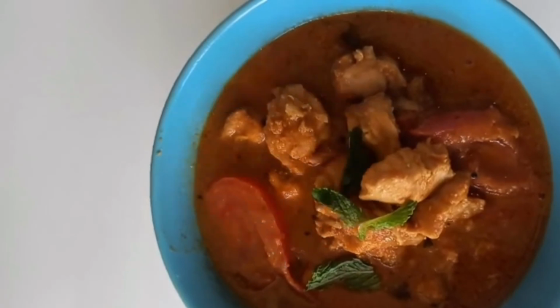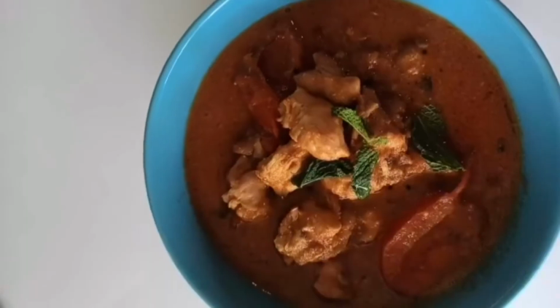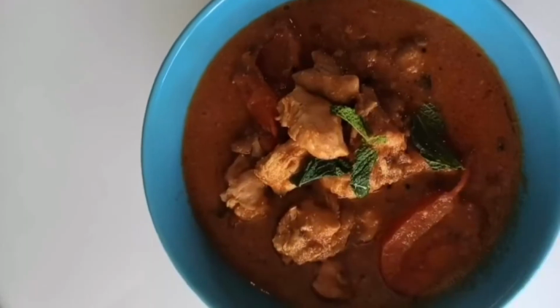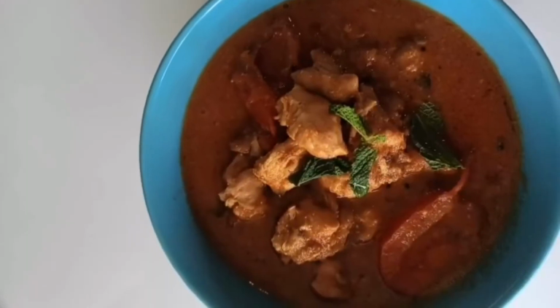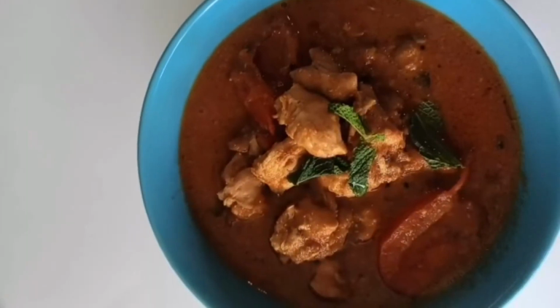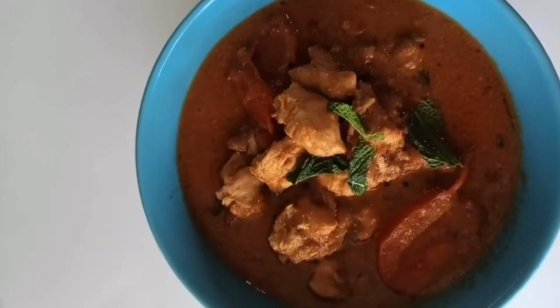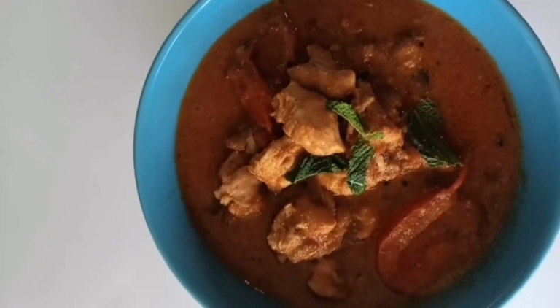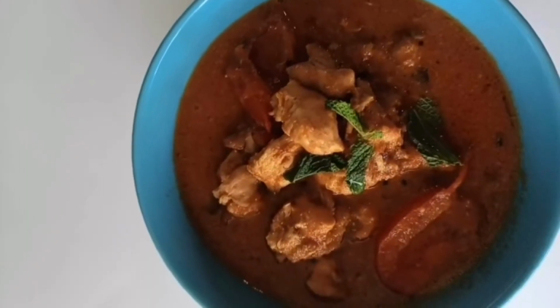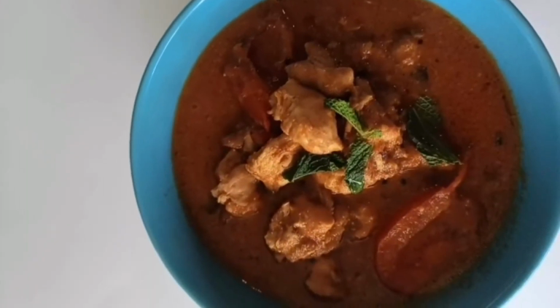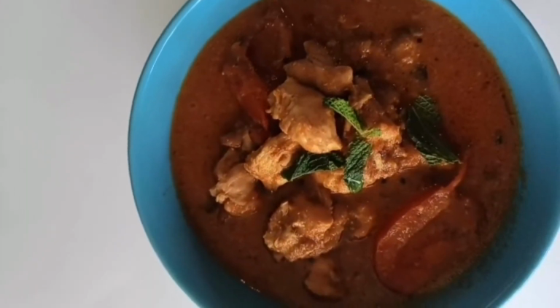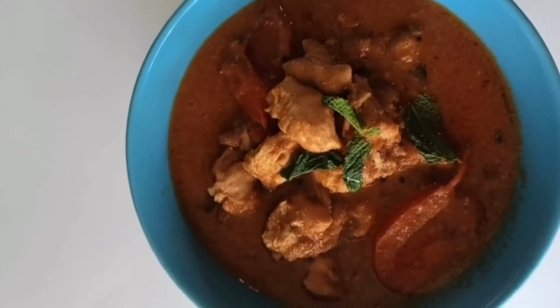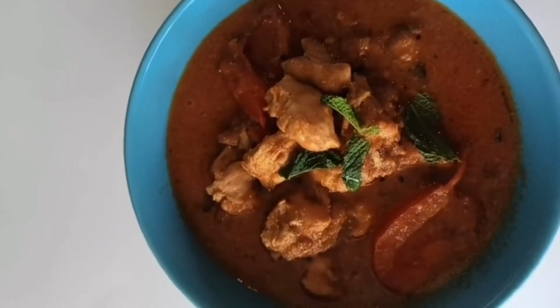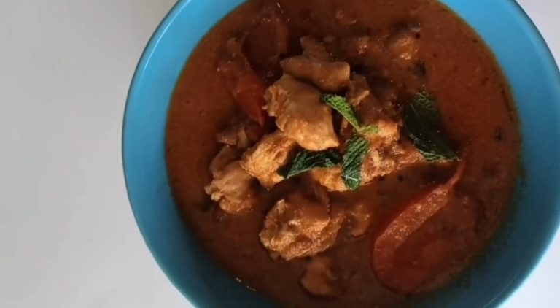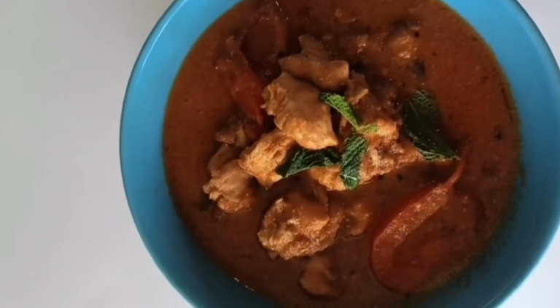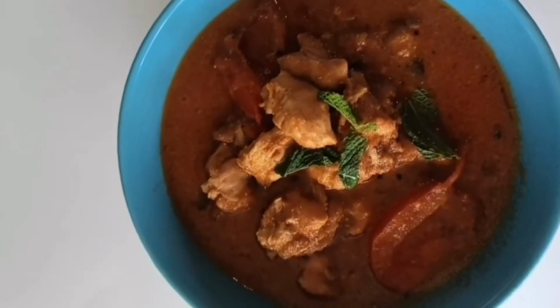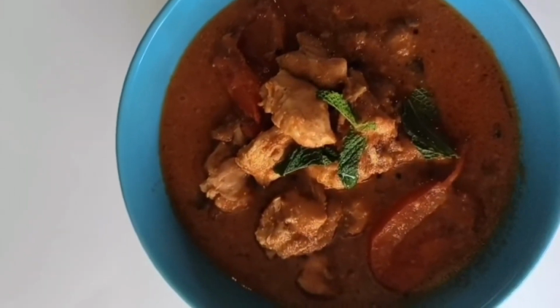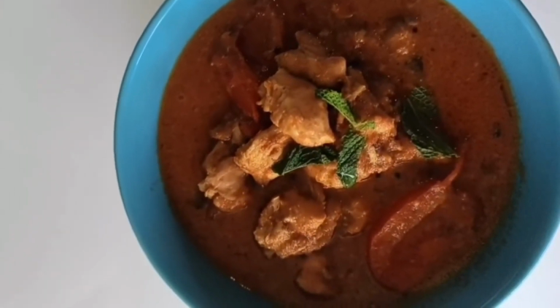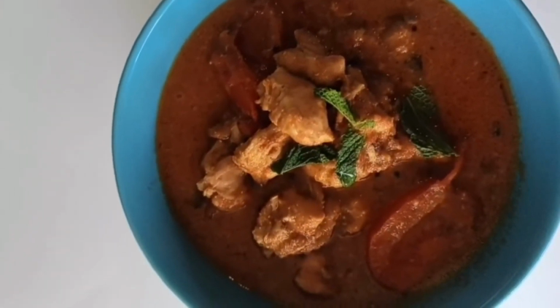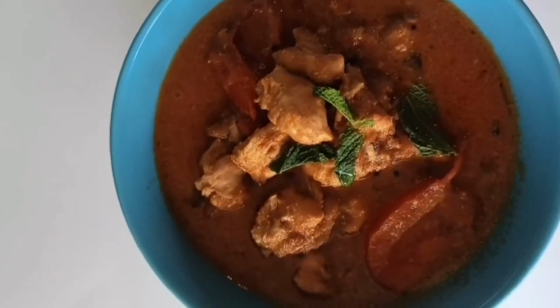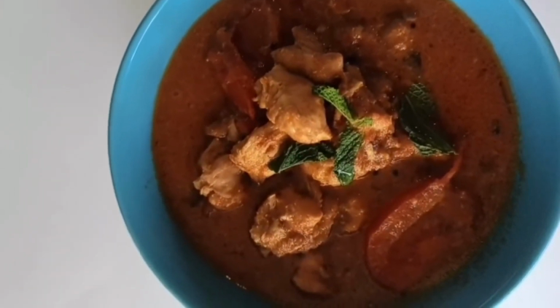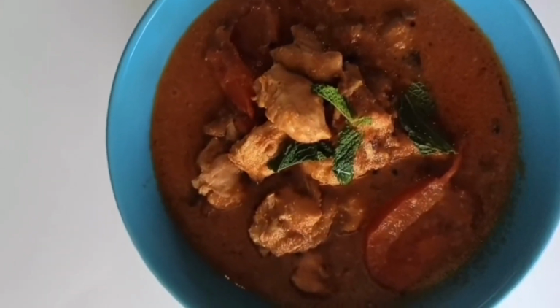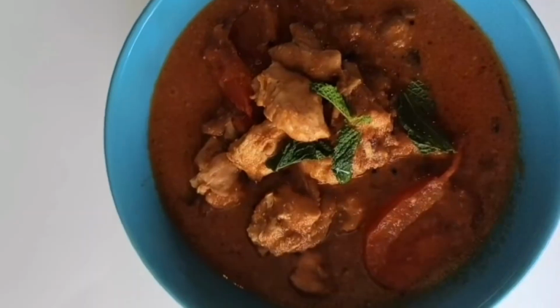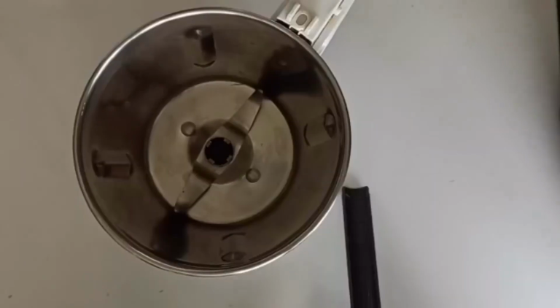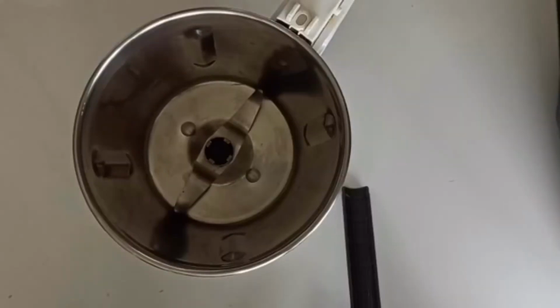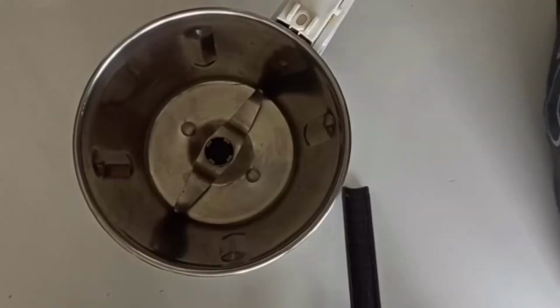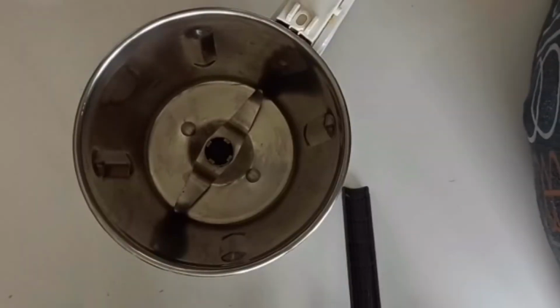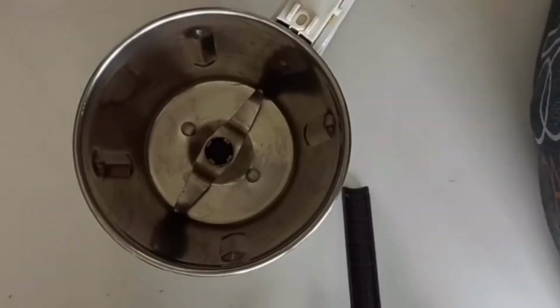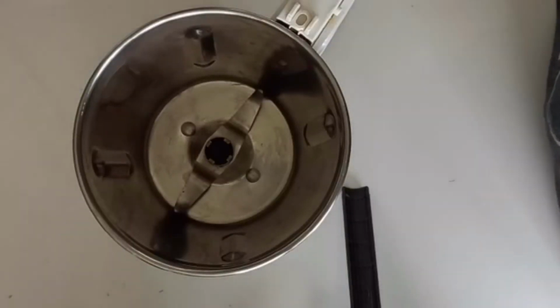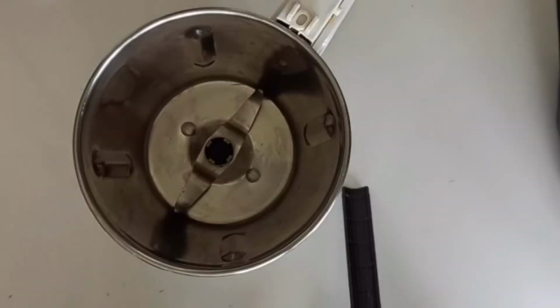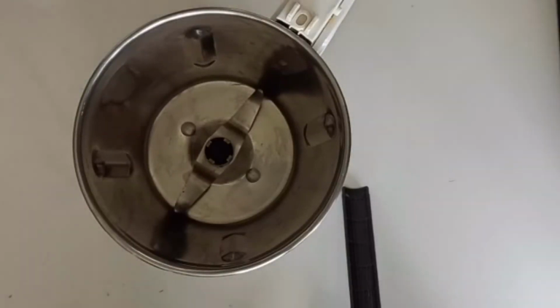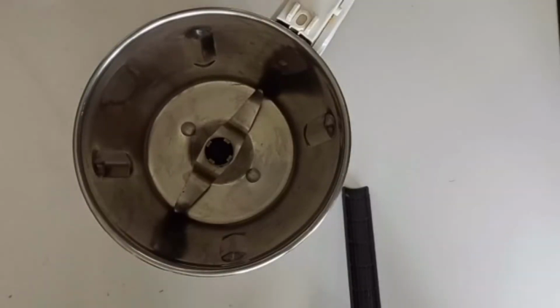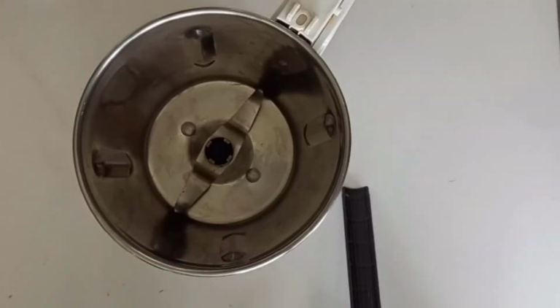Hi friends! Spicy-spicy chicken curry sauce — we are ready to cook the curry sauce.